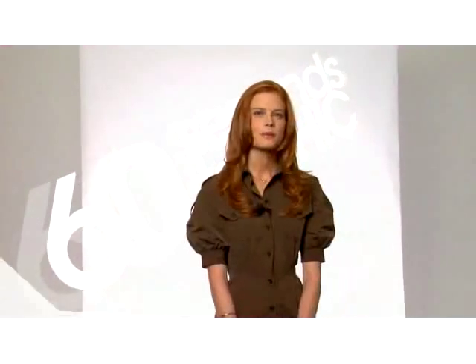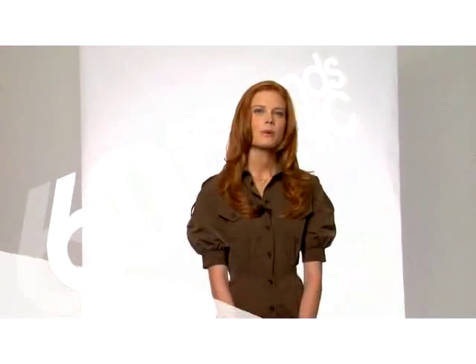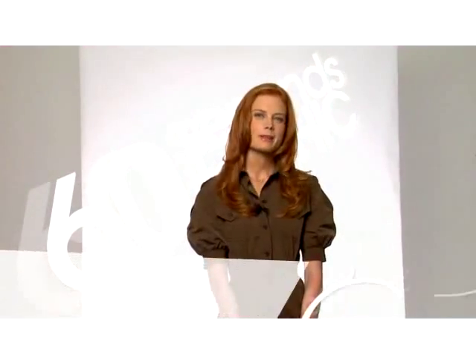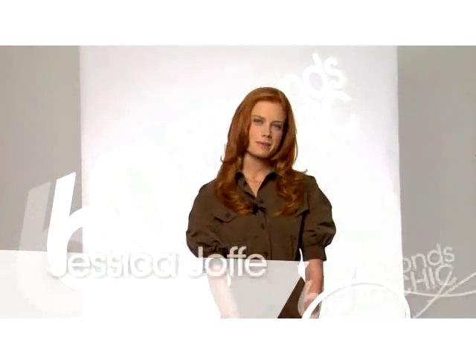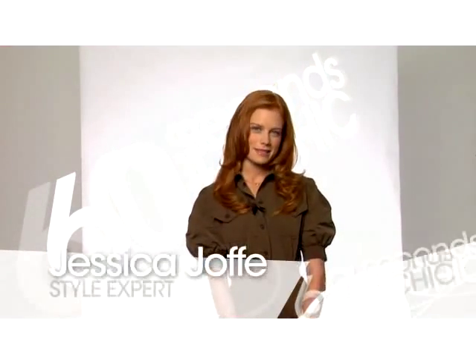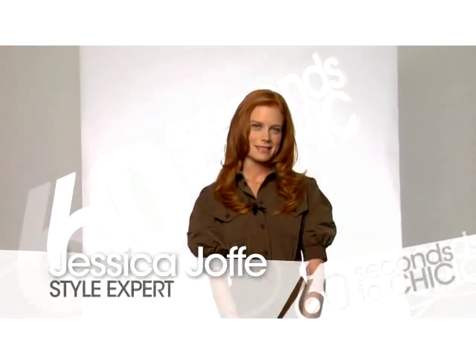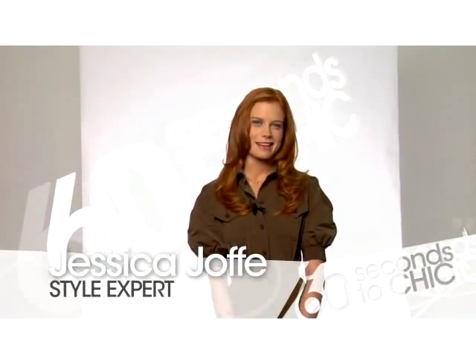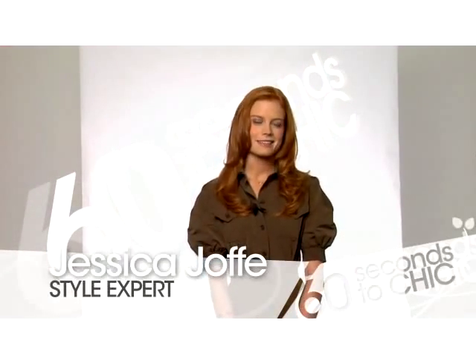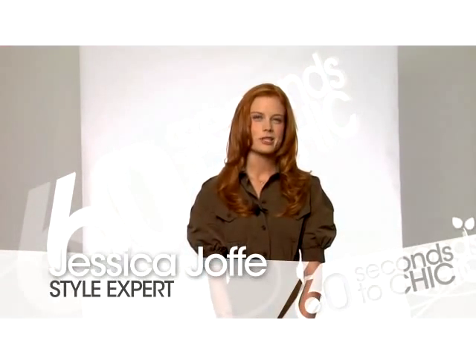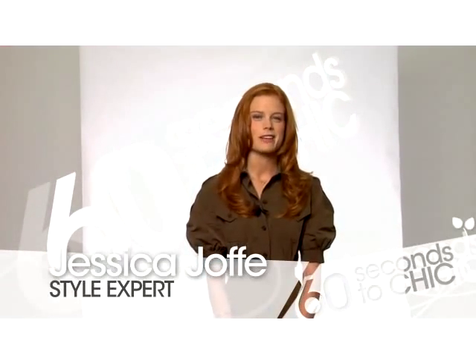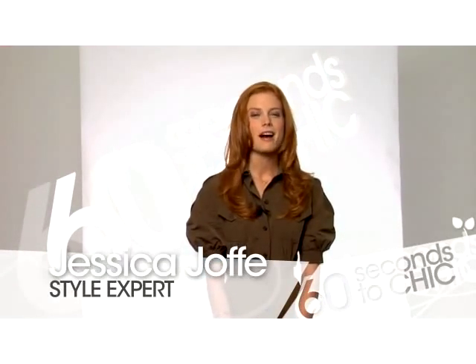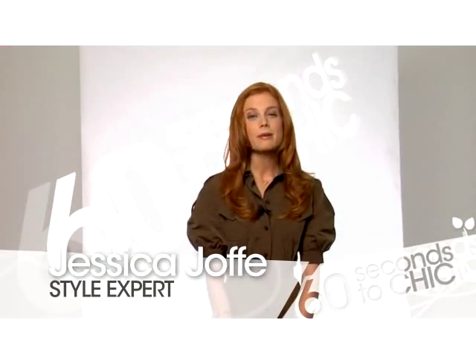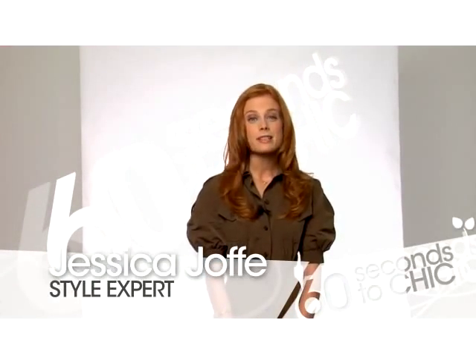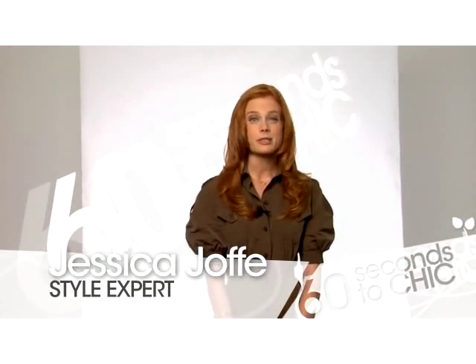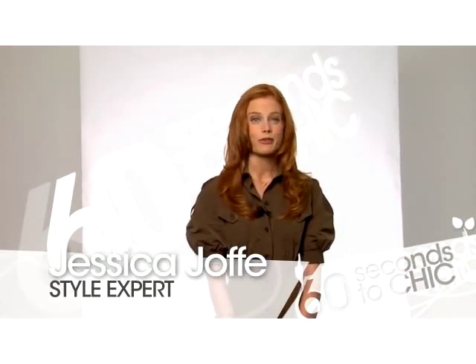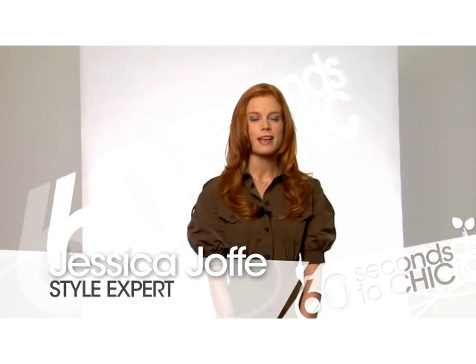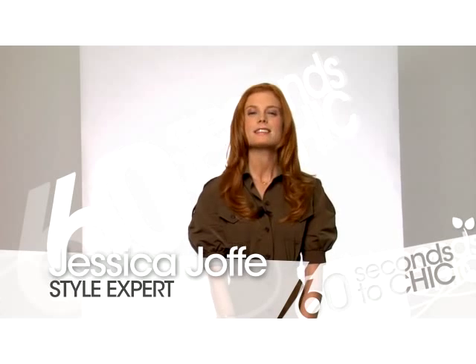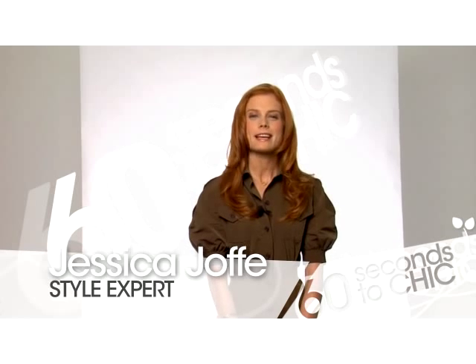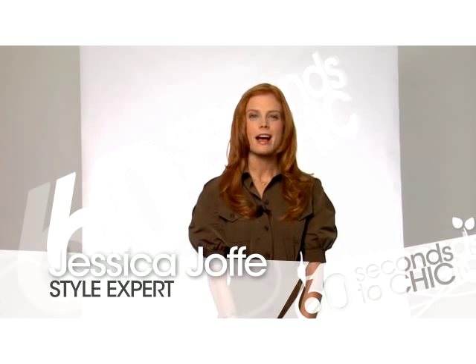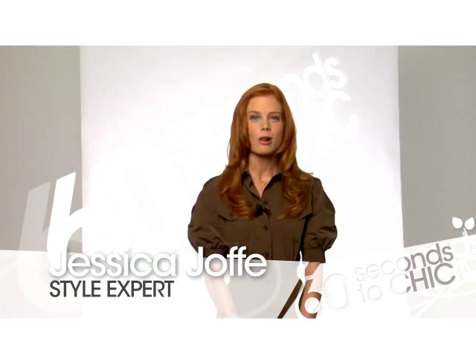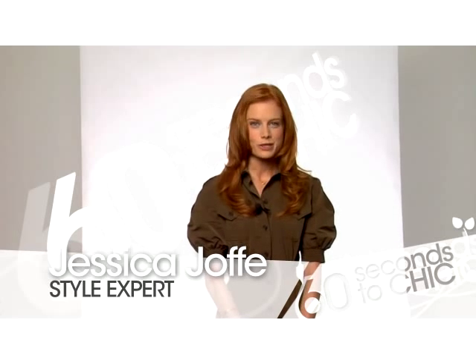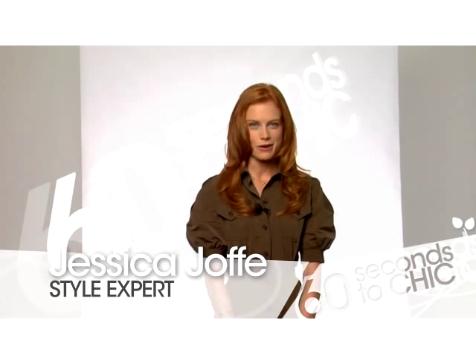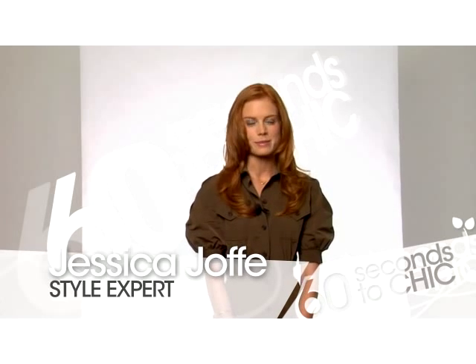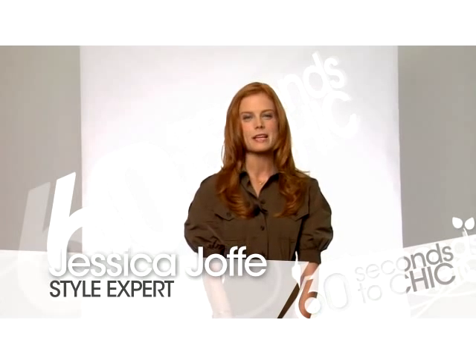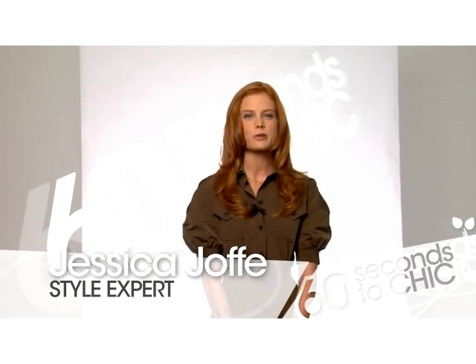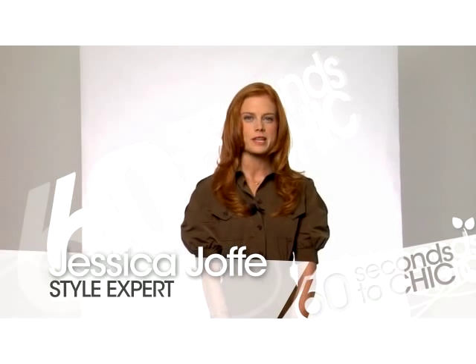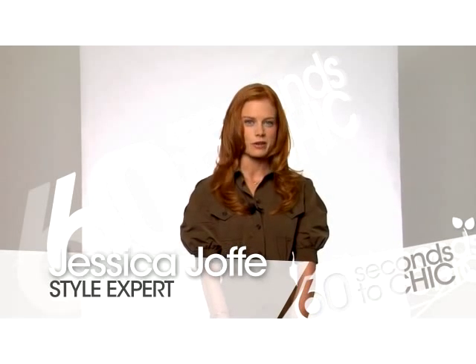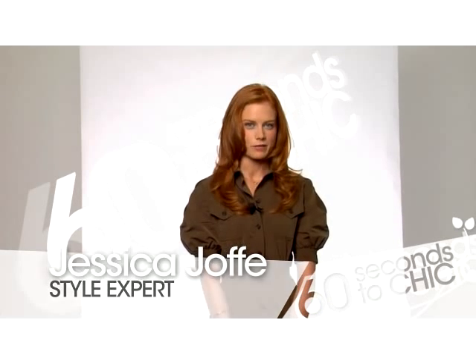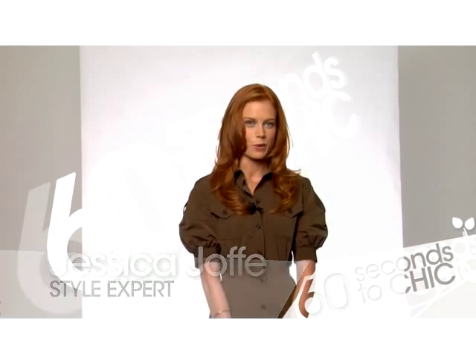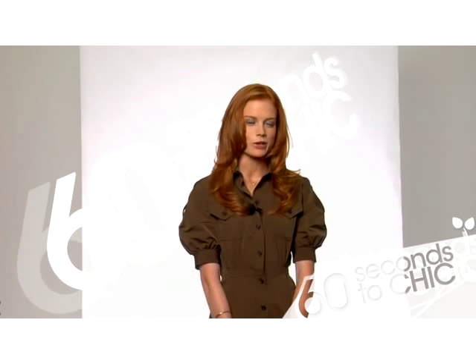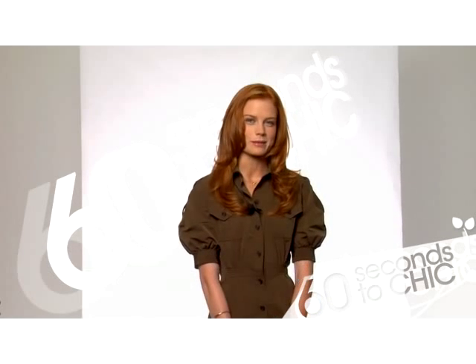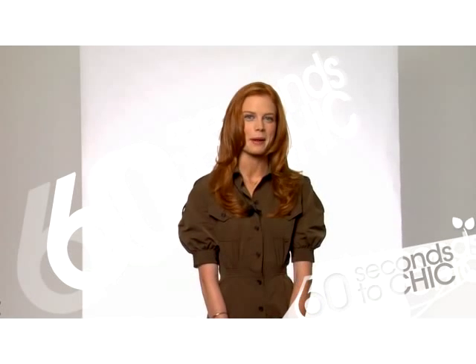Welcome to 60 Seconds to Chic. I'm Jessica Joffe and today I'll be sharing some essential secrets of the well-dressed man.